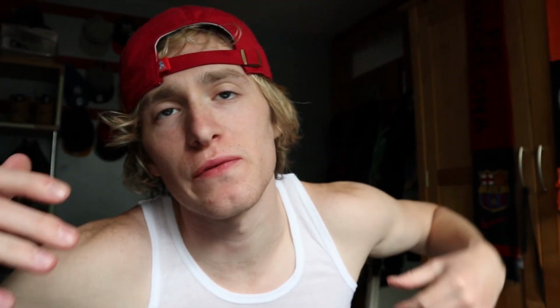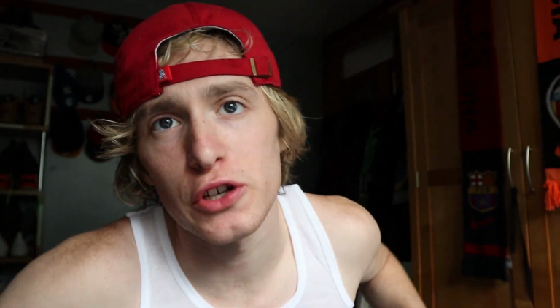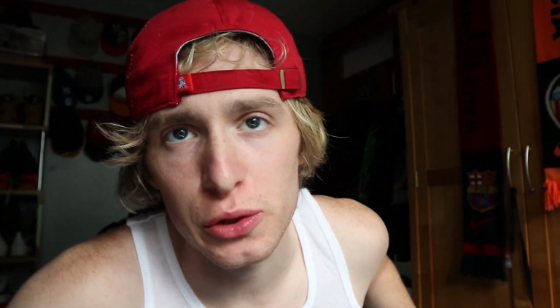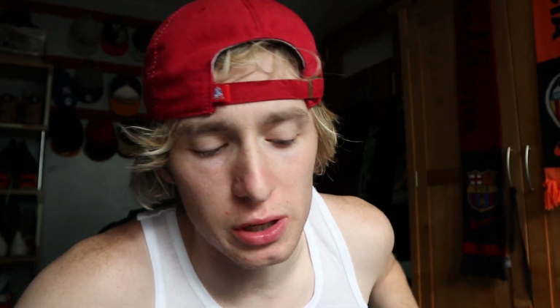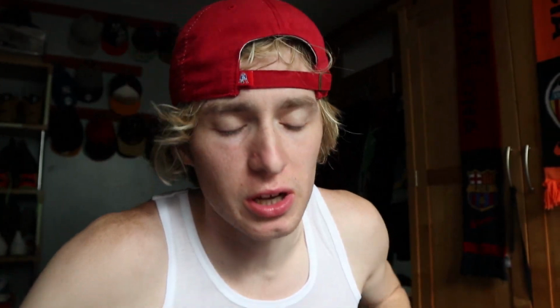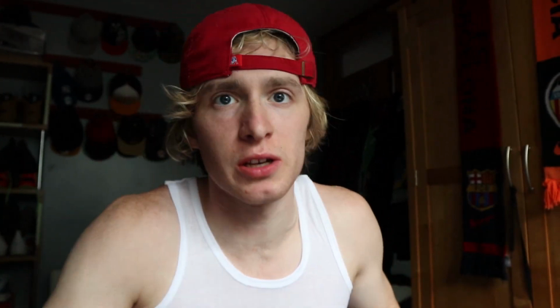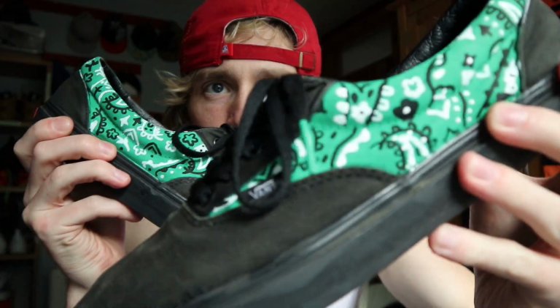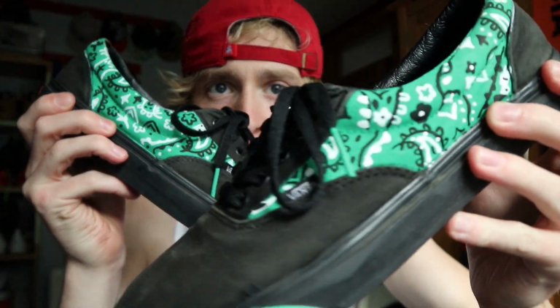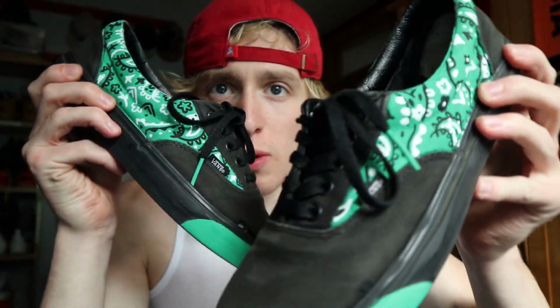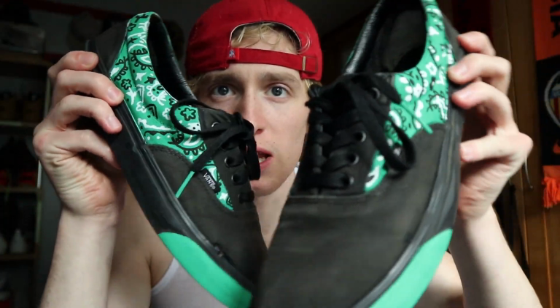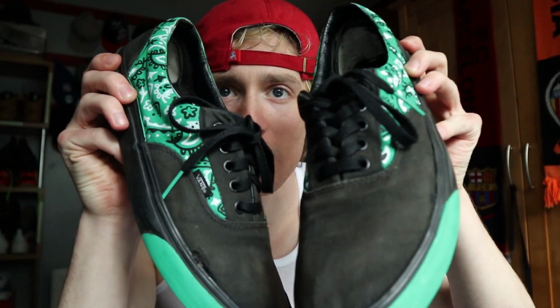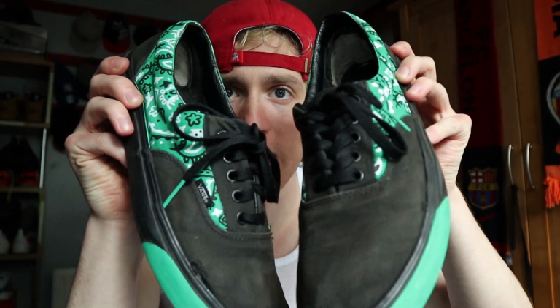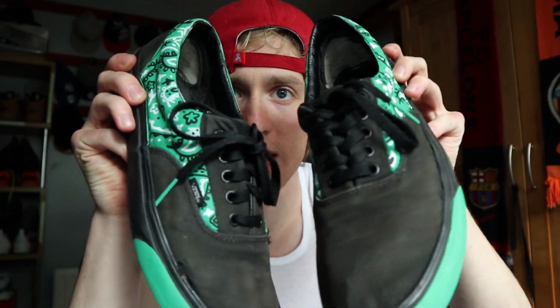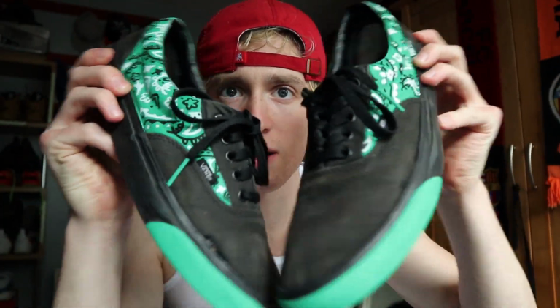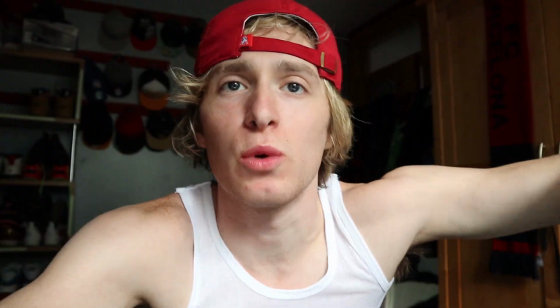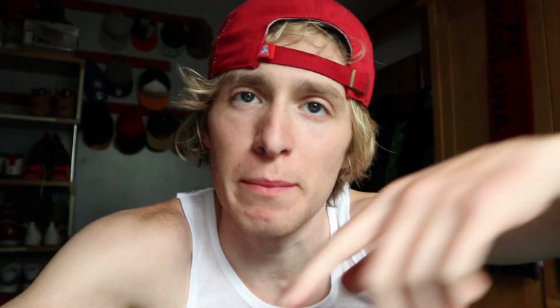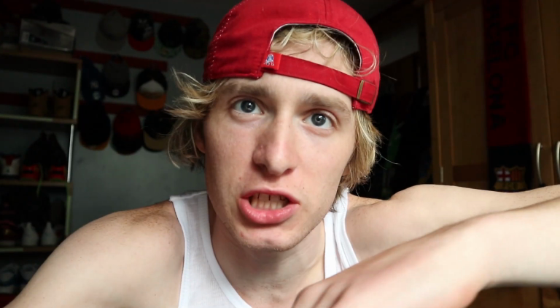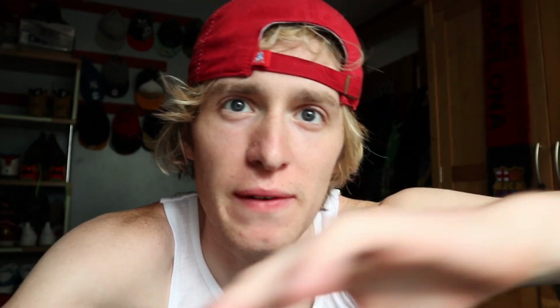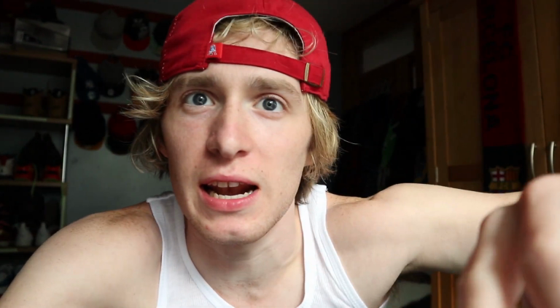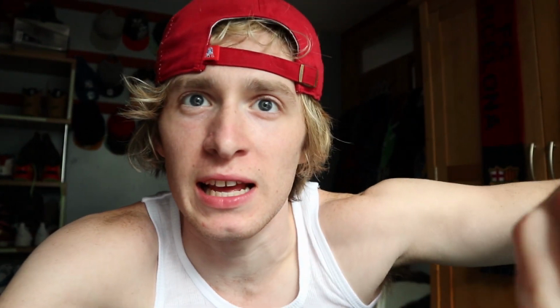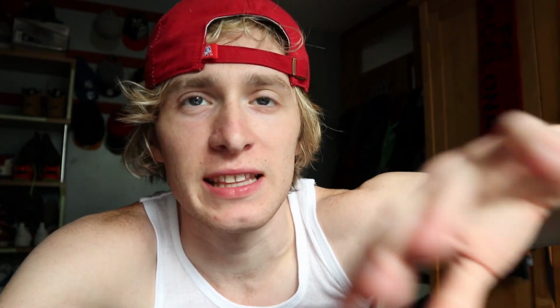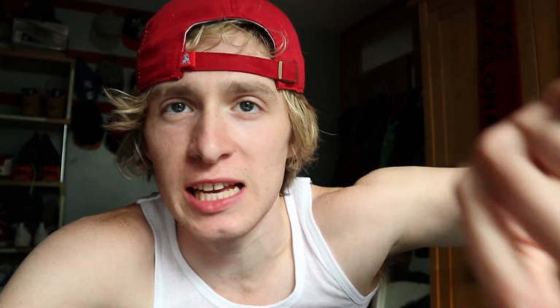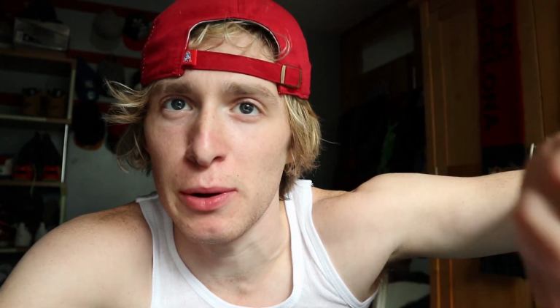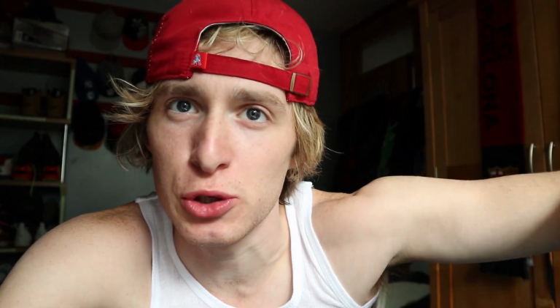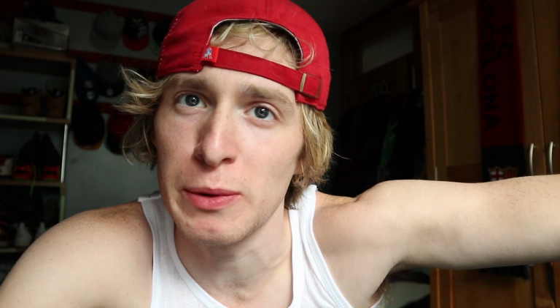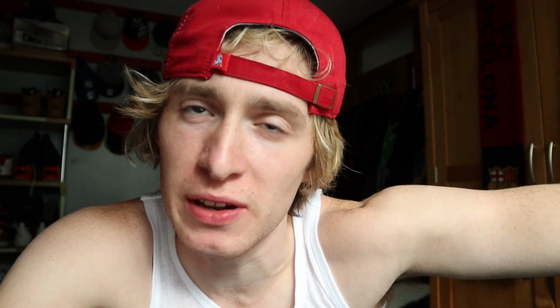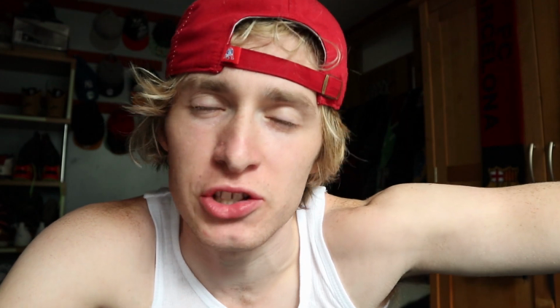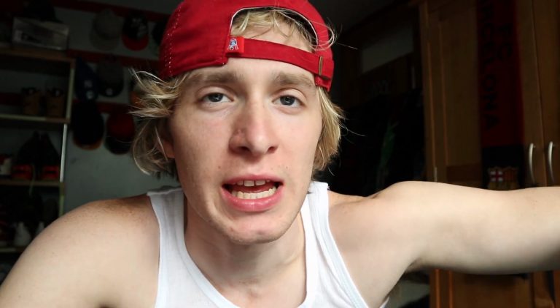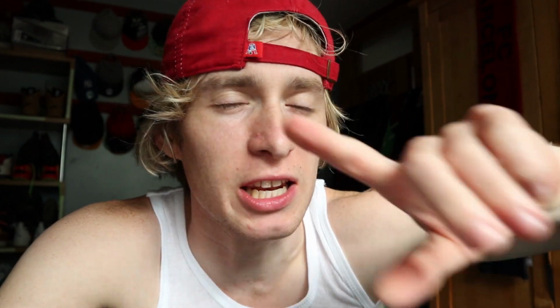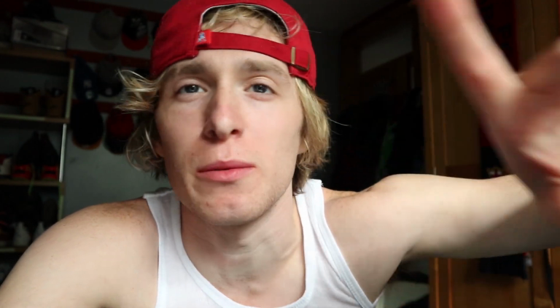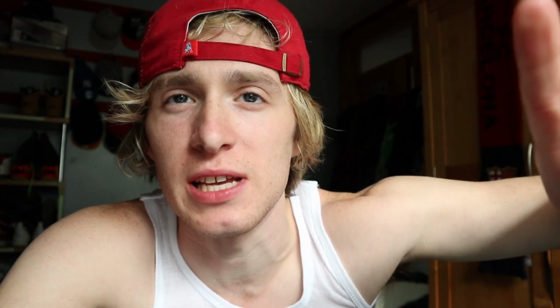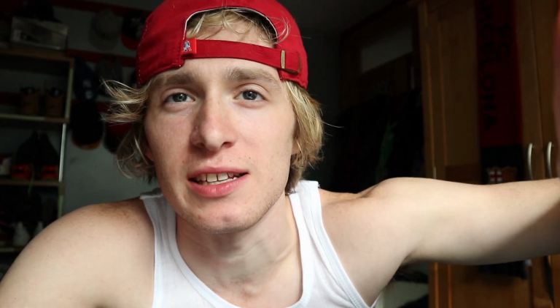So the first shoes are done. This is what they look like. With the magic of editing, the next pair of shoes will be finished in a couple of seconds.